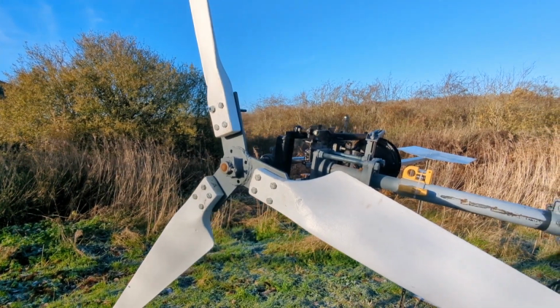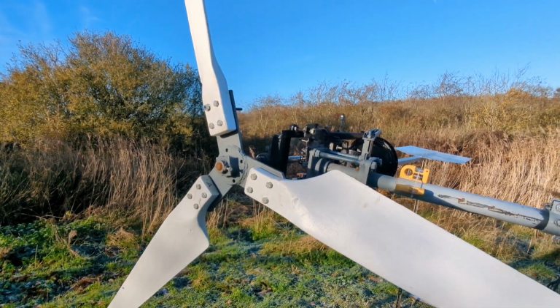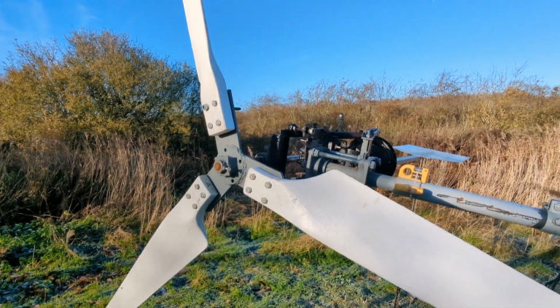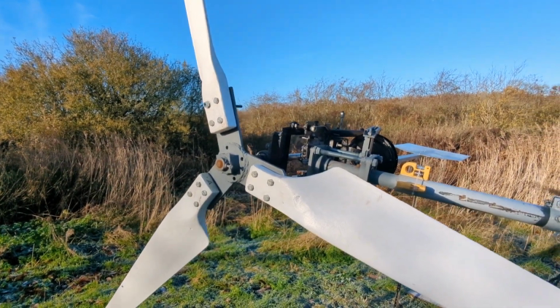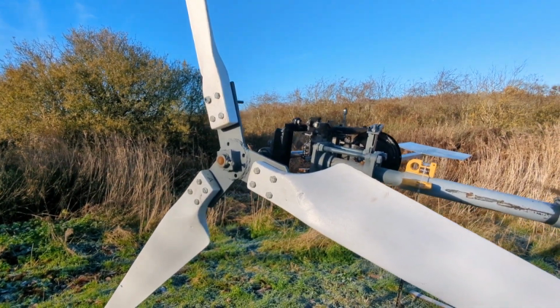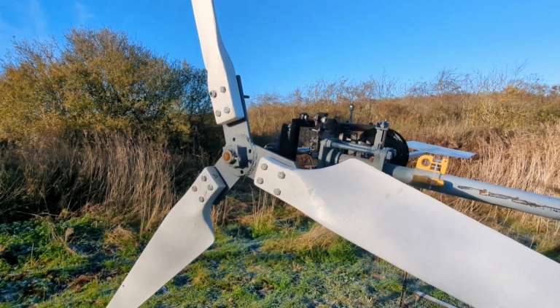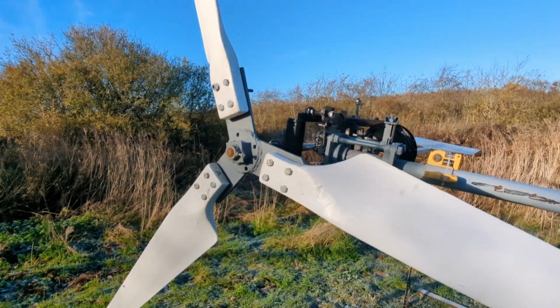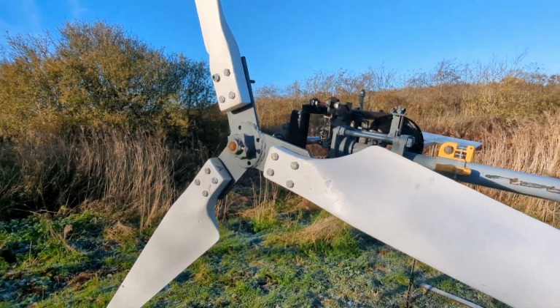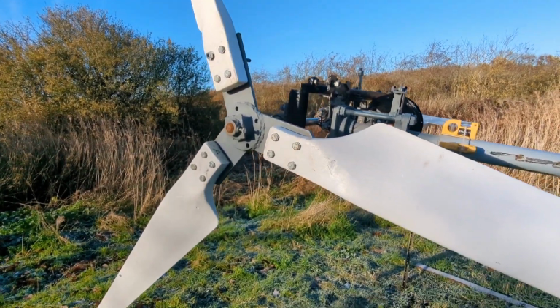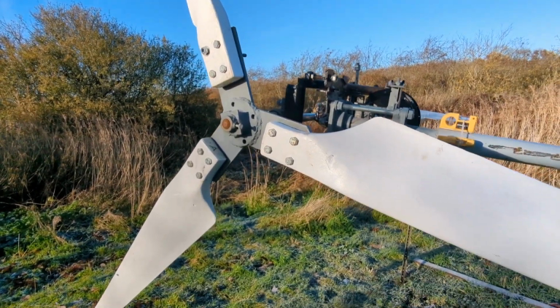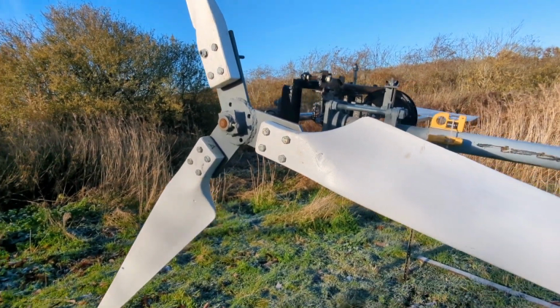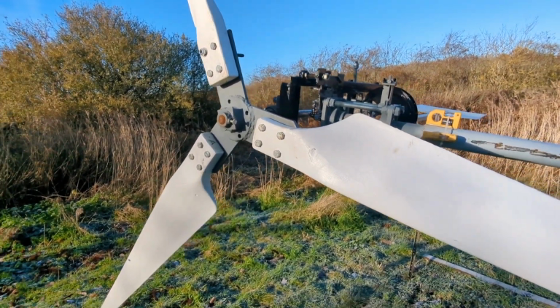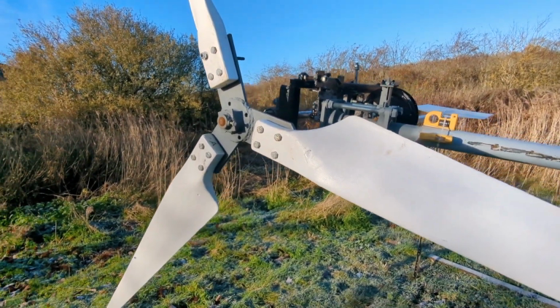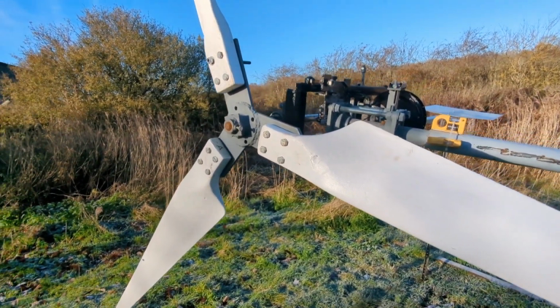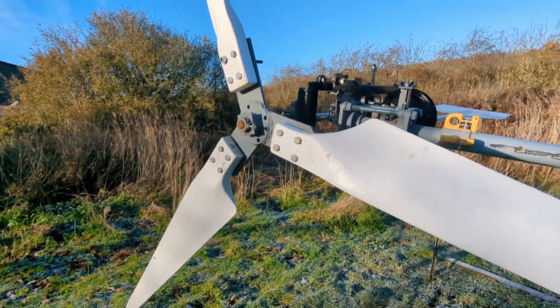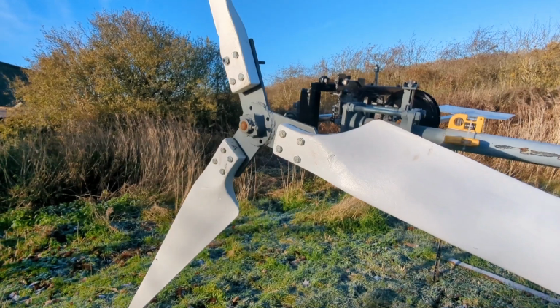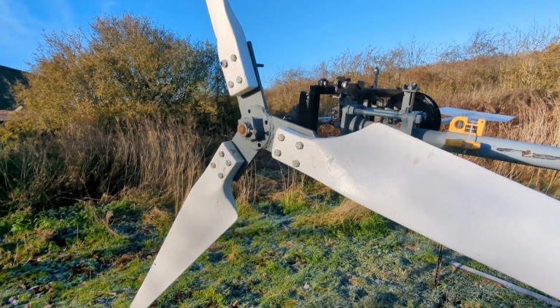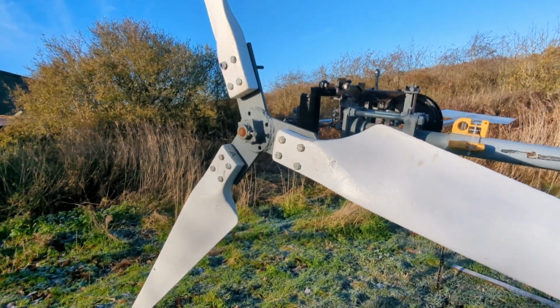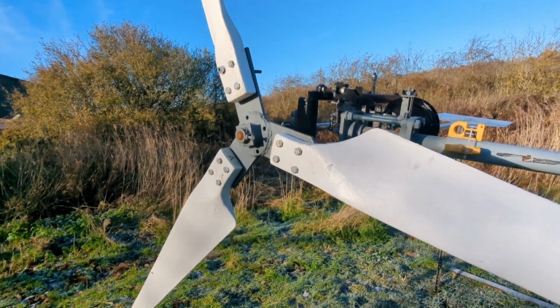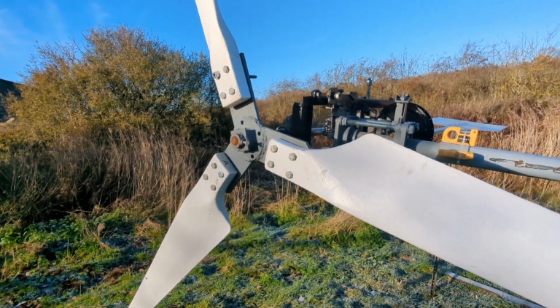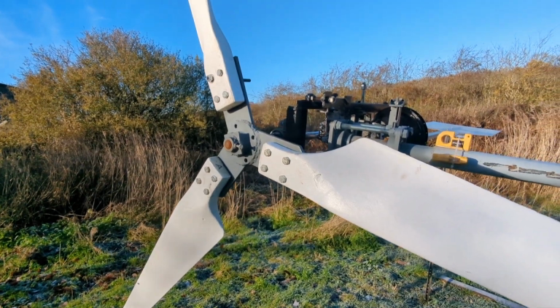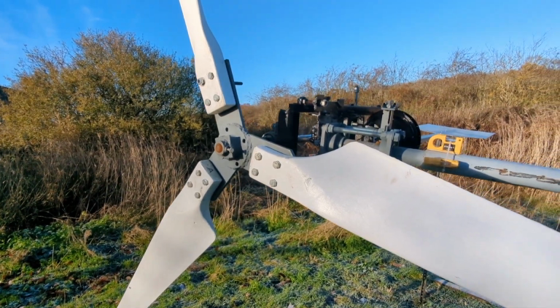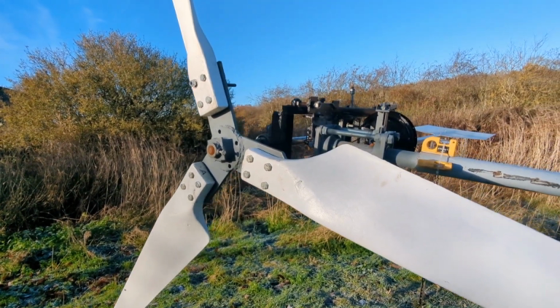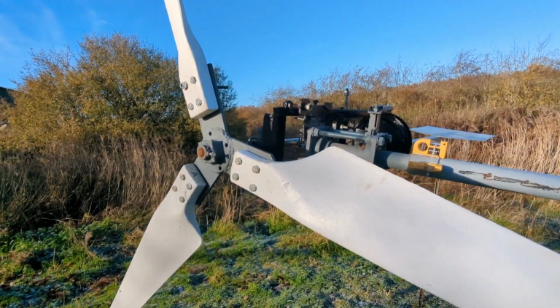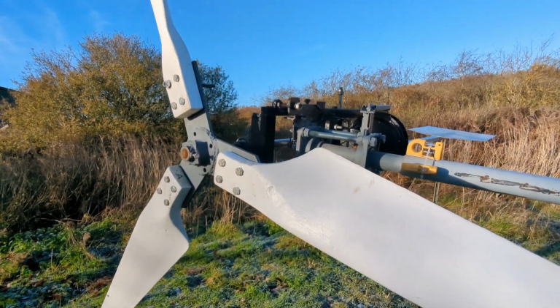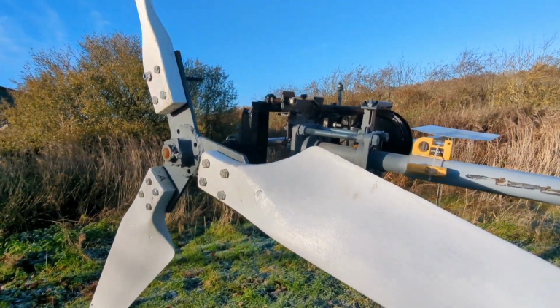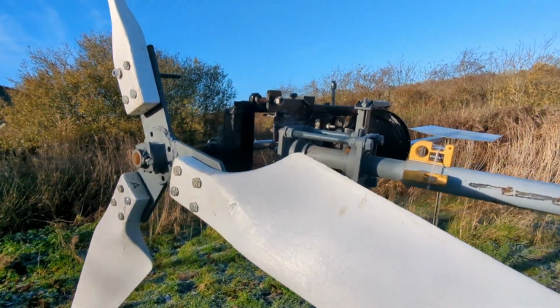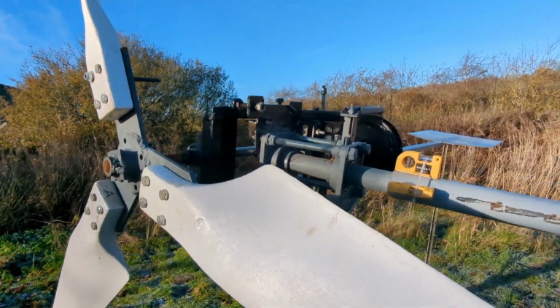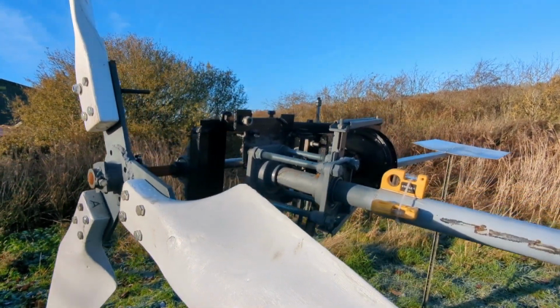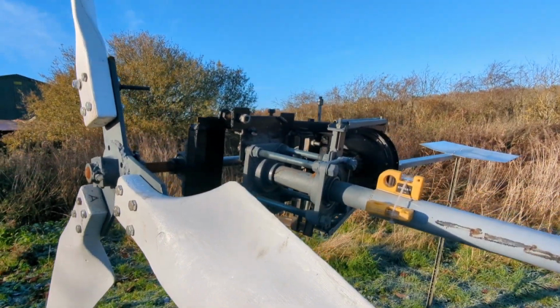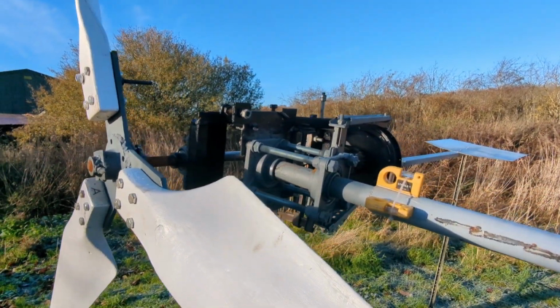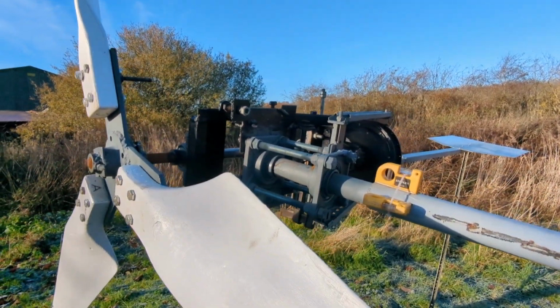Greetings from the countryside, friends — the beast is down. I just wanted to show you what the plan was with the gearing, because I've had a better idea.